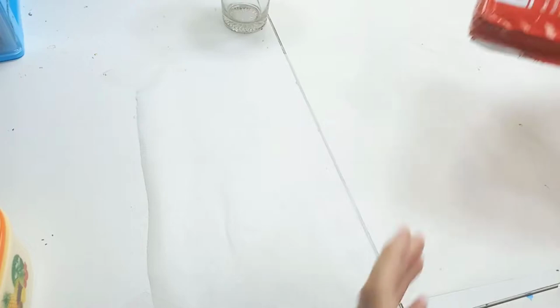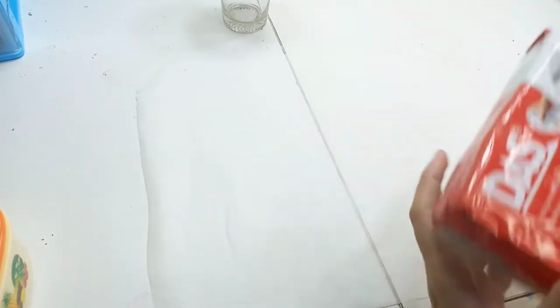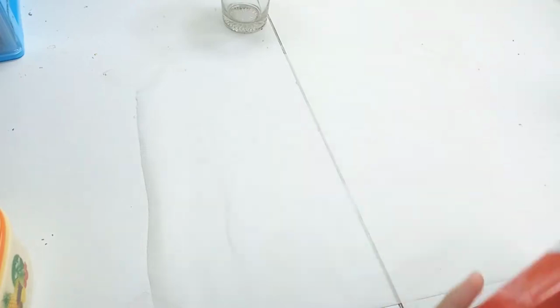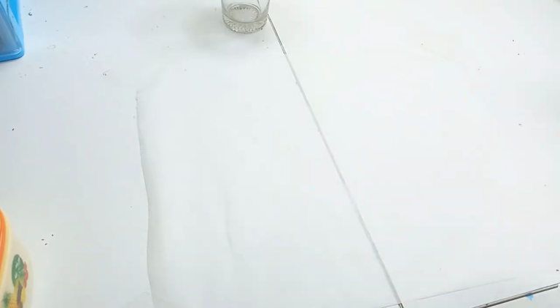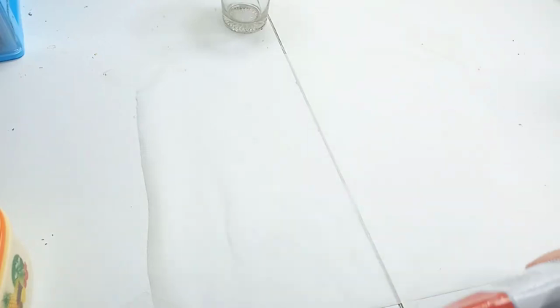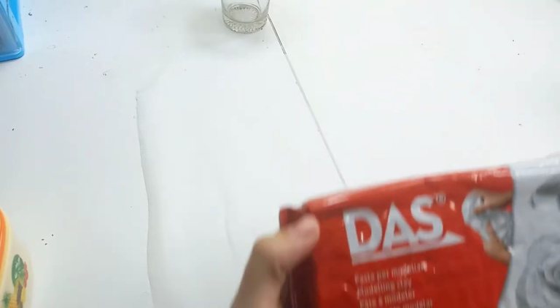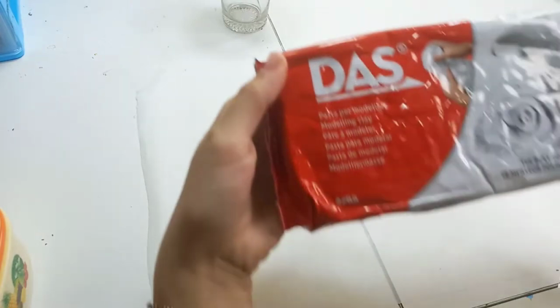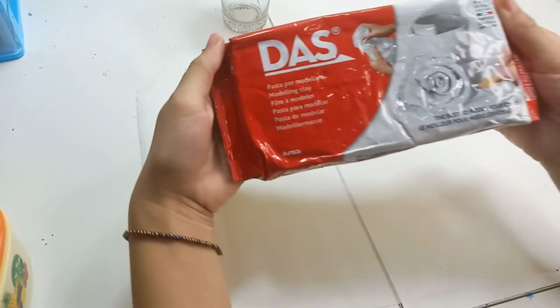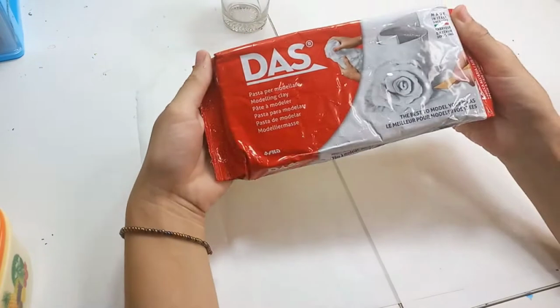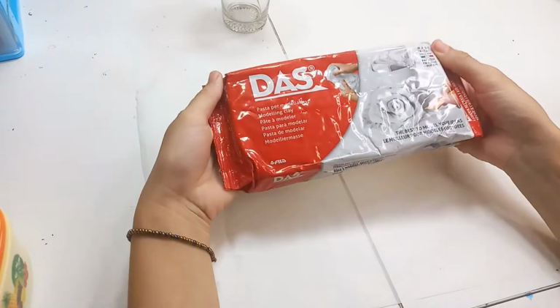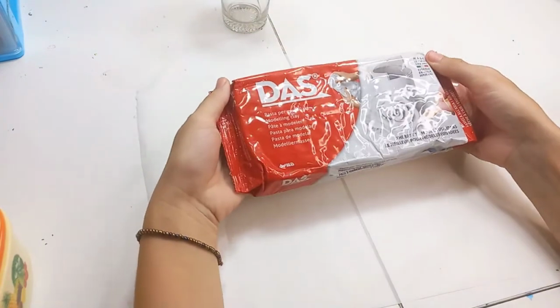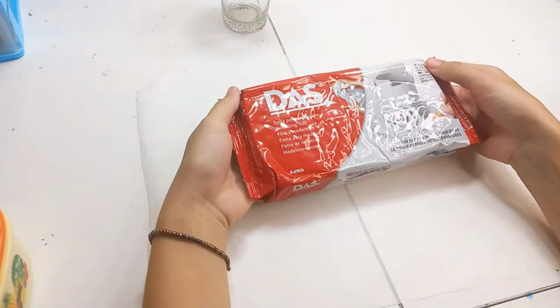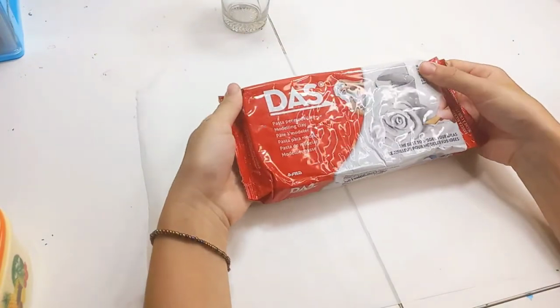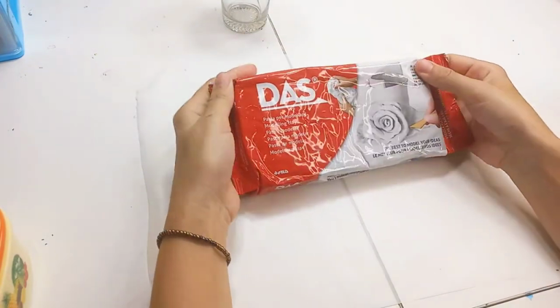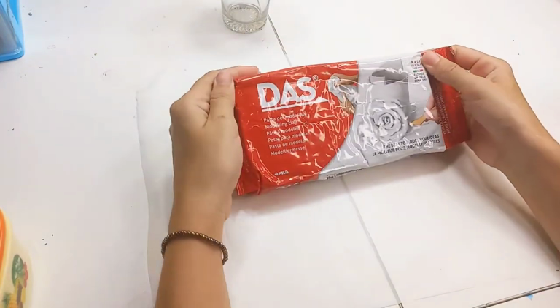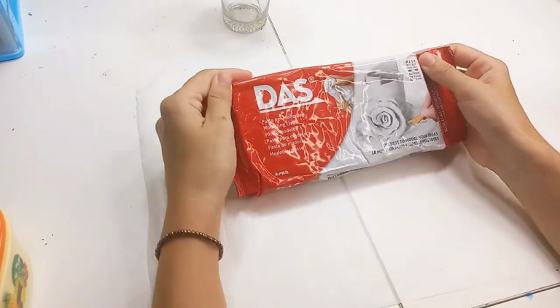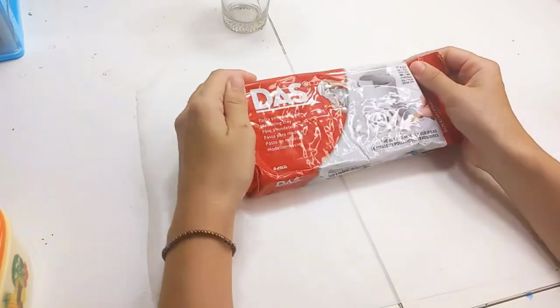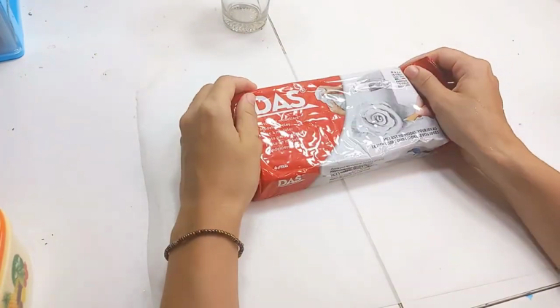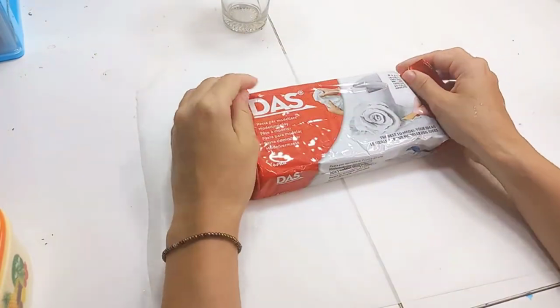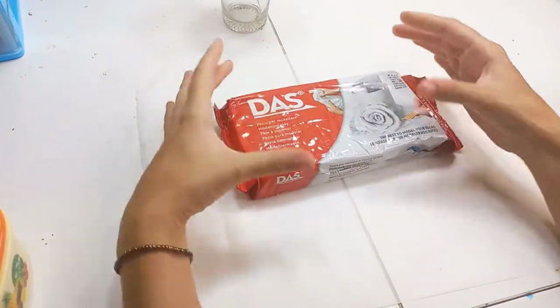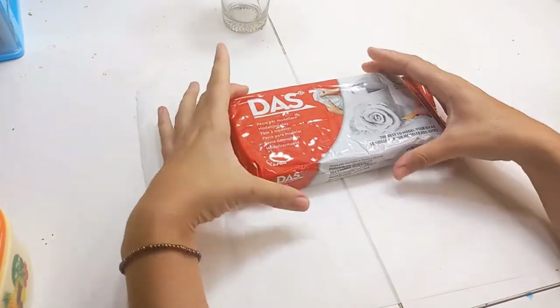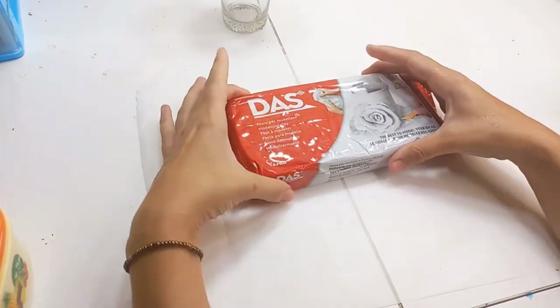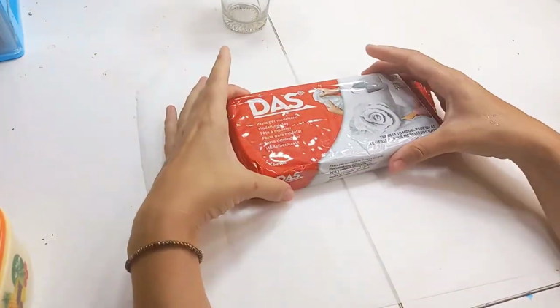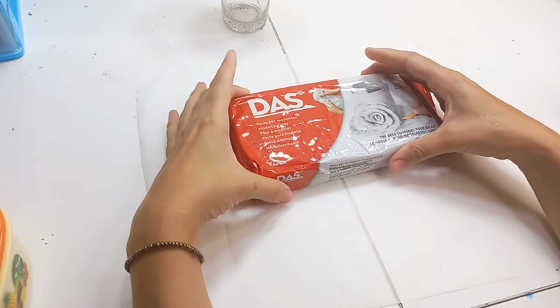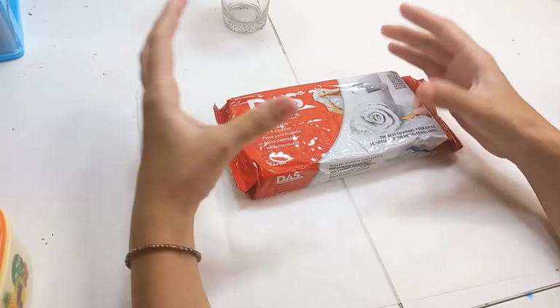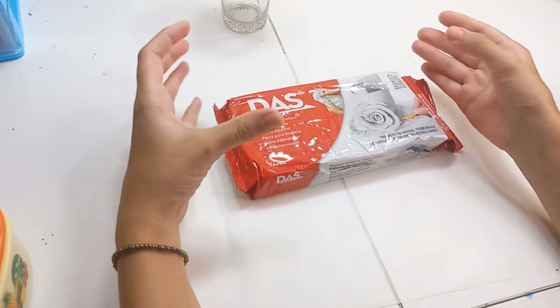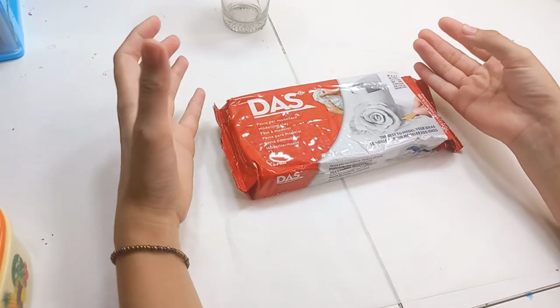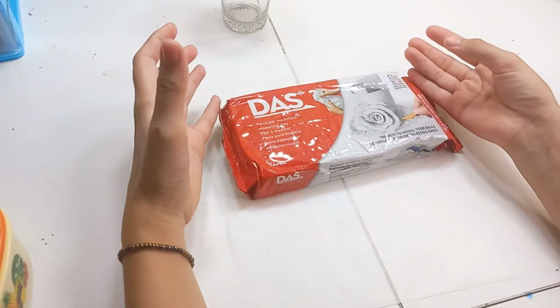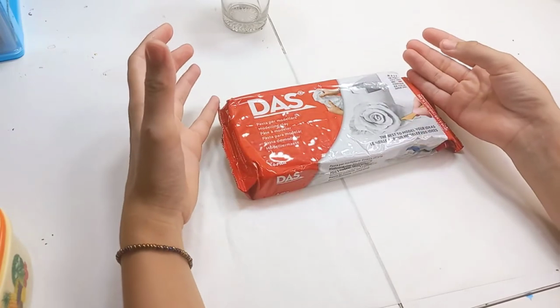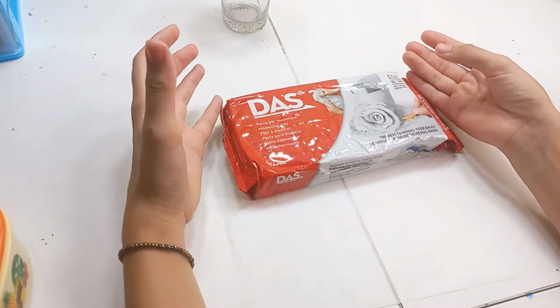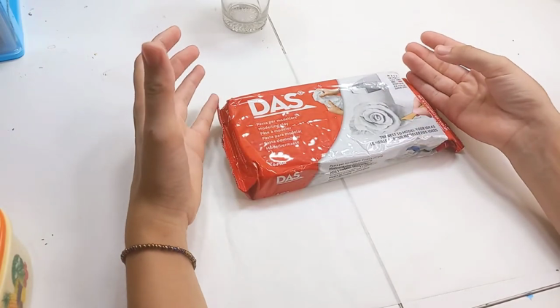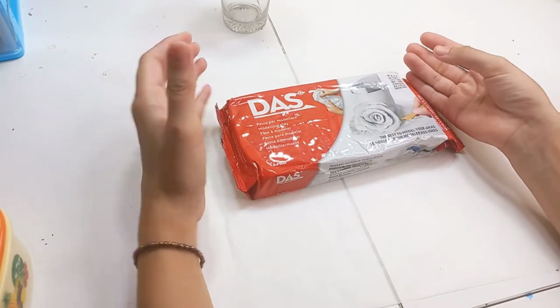Hi, welcome back to my channel. In this video I want to make an aromatherapy candle holder.